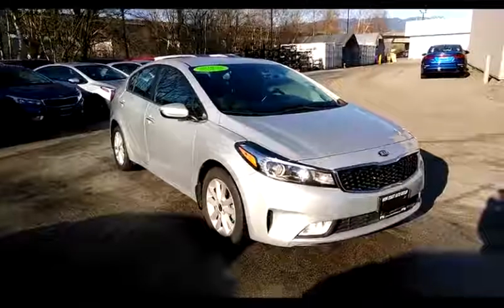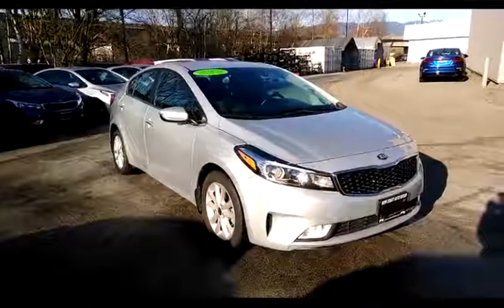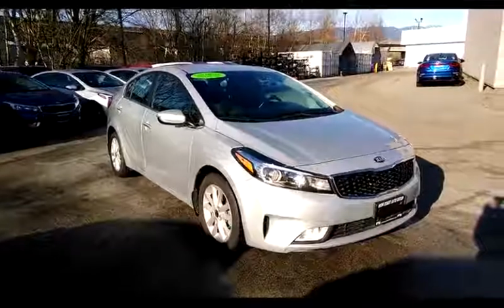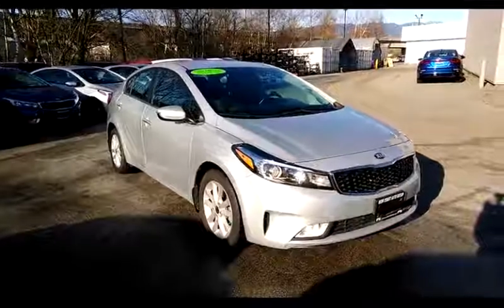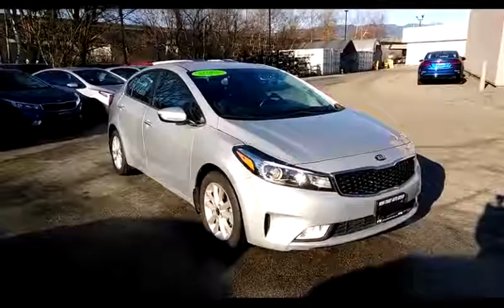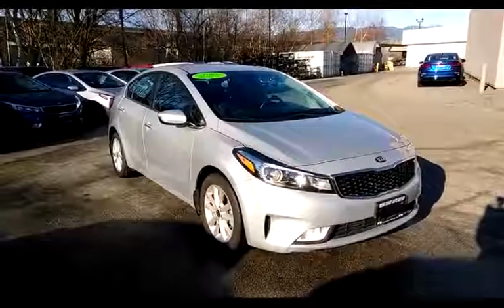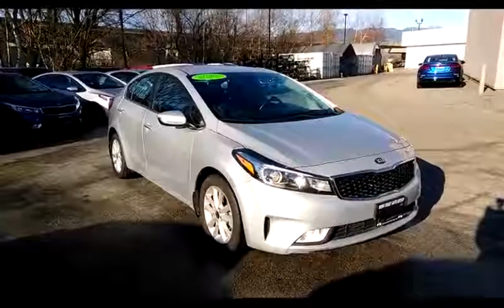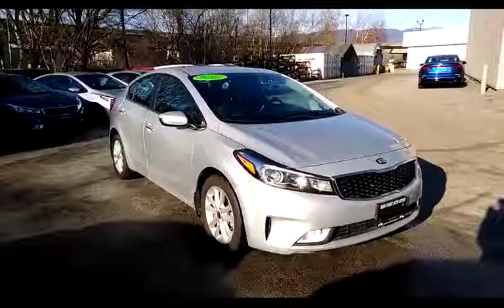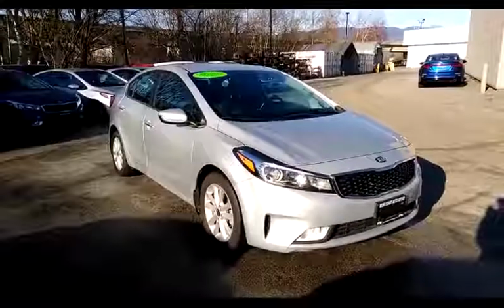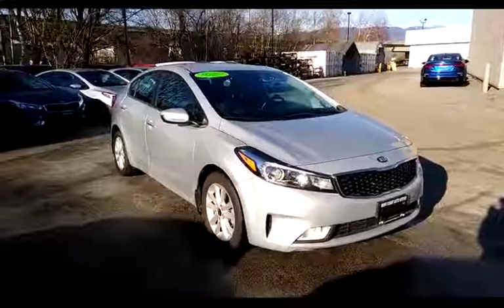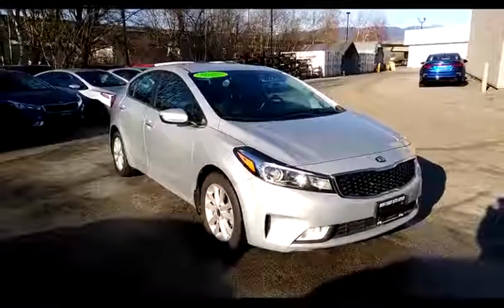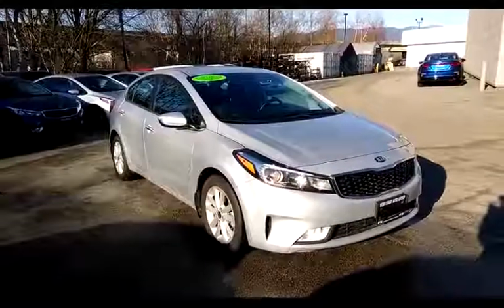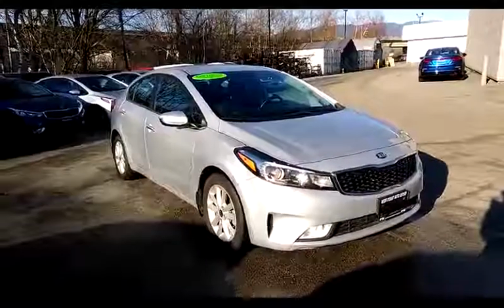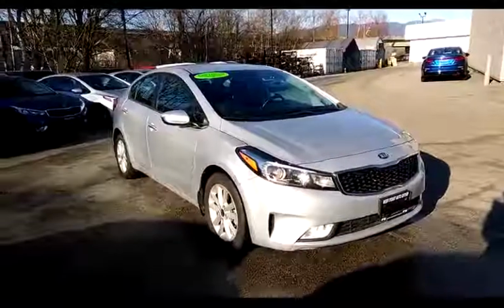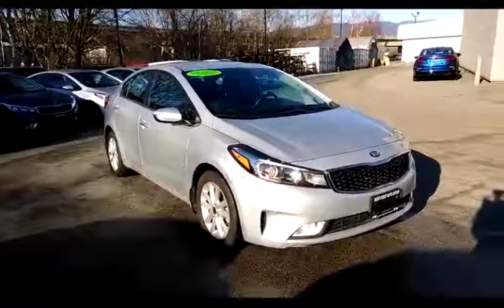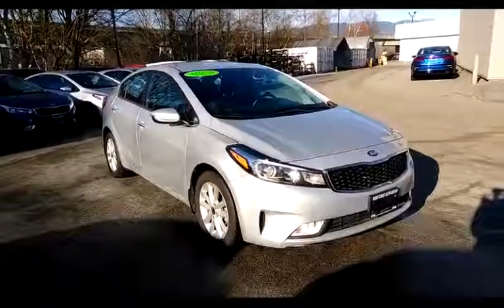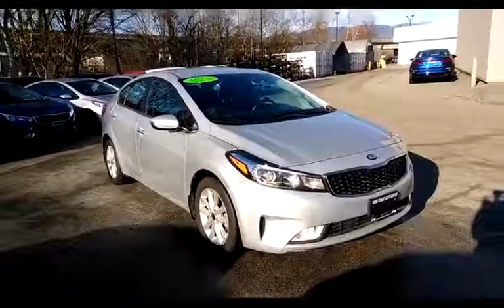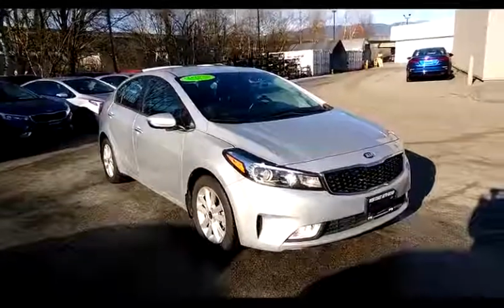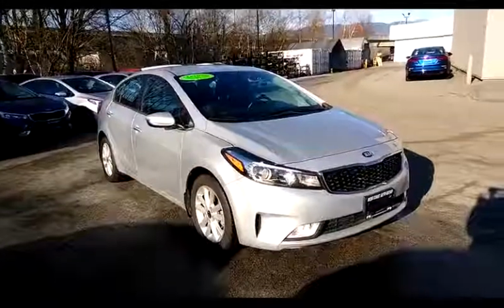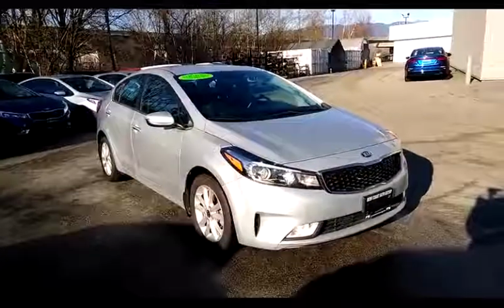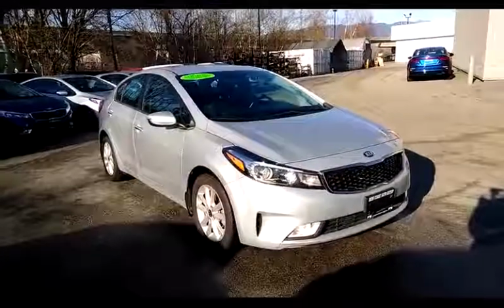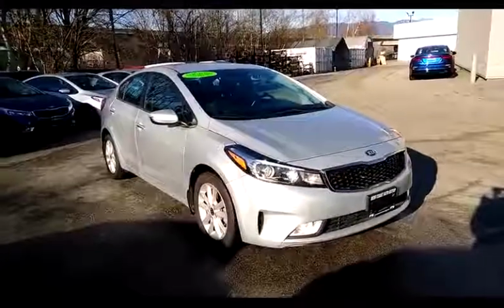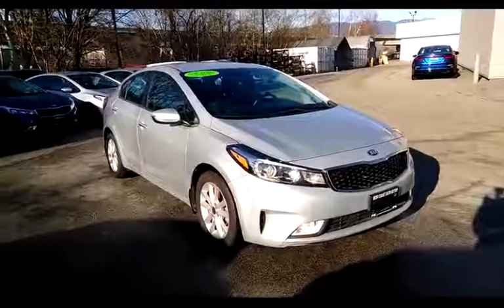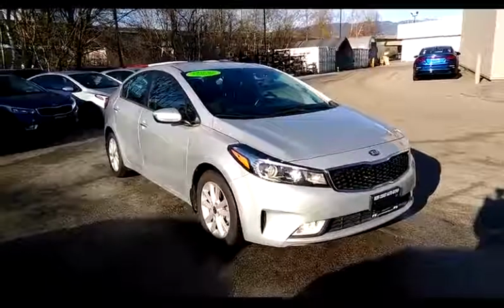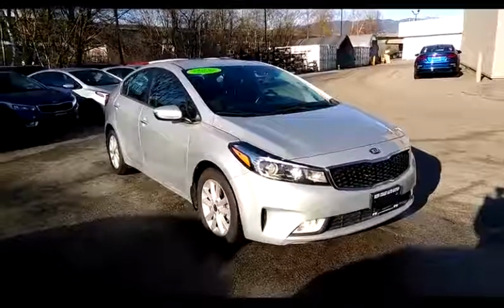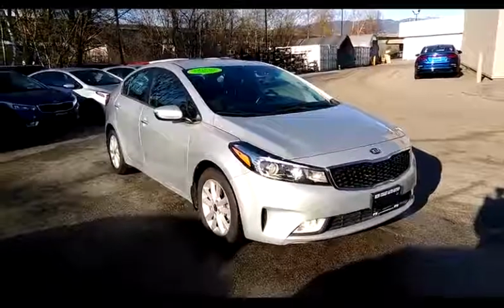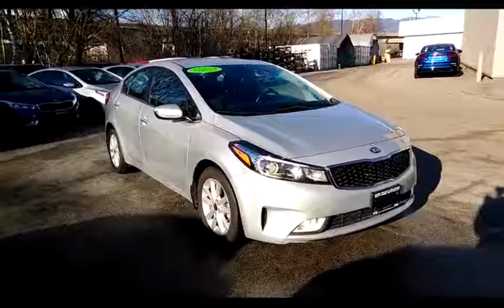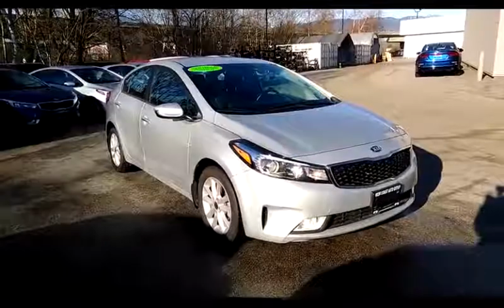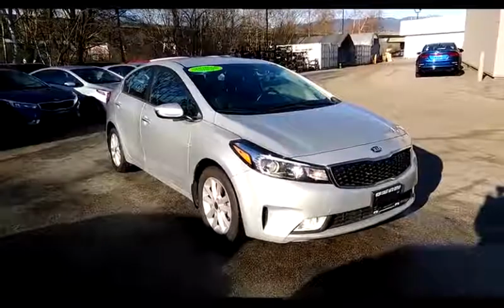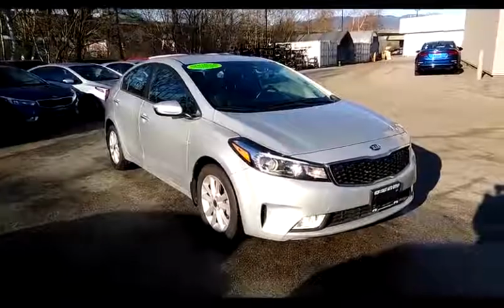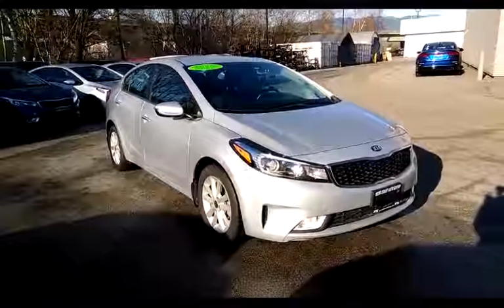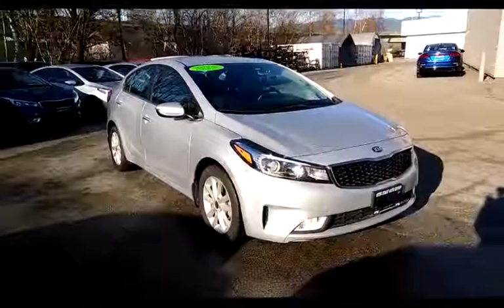Hi, welcome to West Coast Kia. Today we're looking at a 2017 Kia Forte 4.